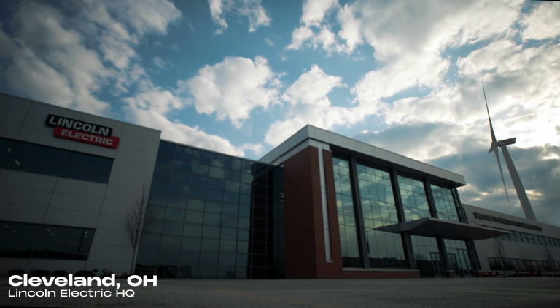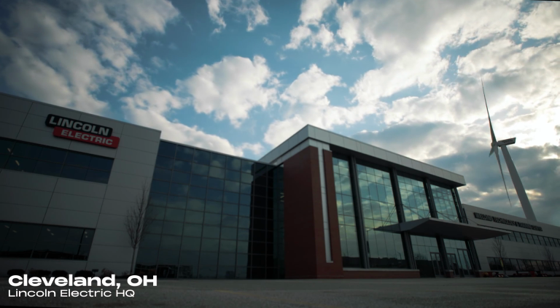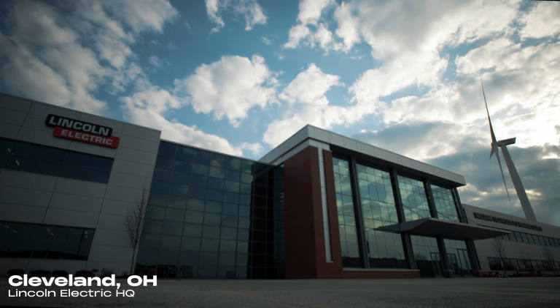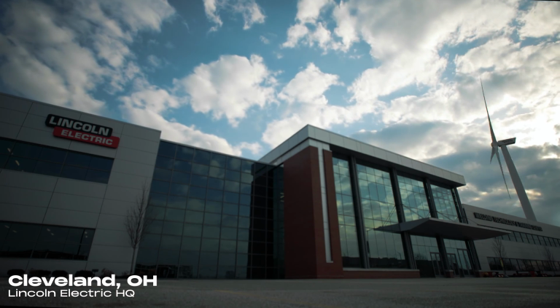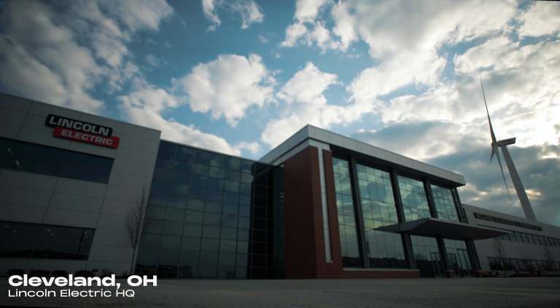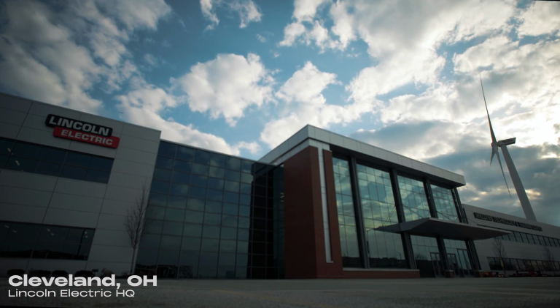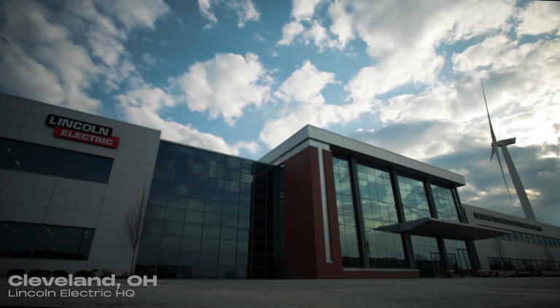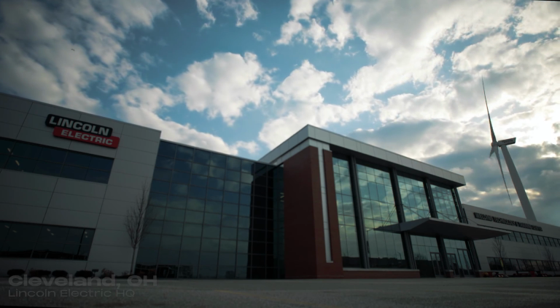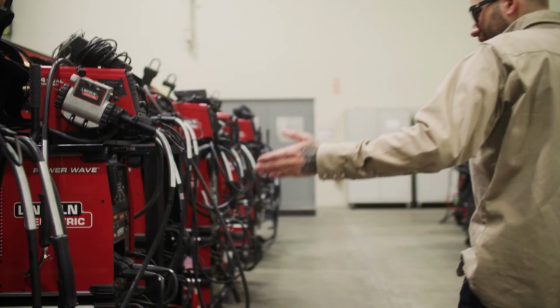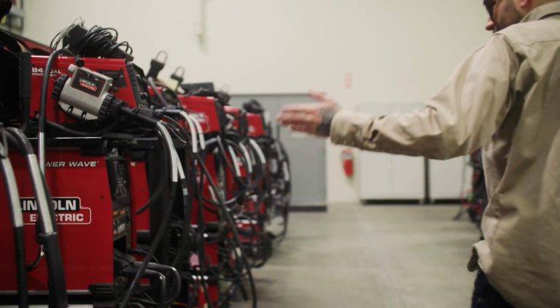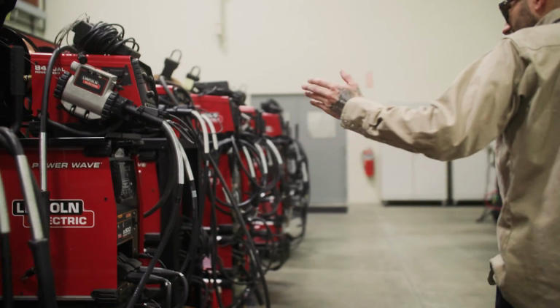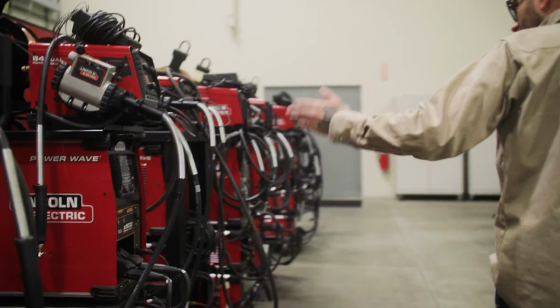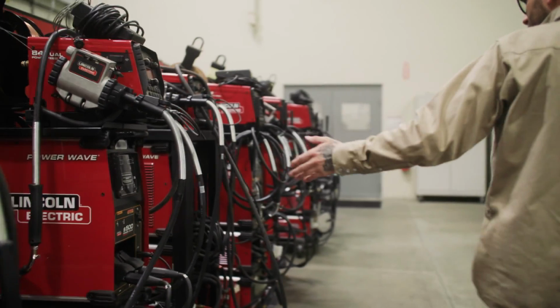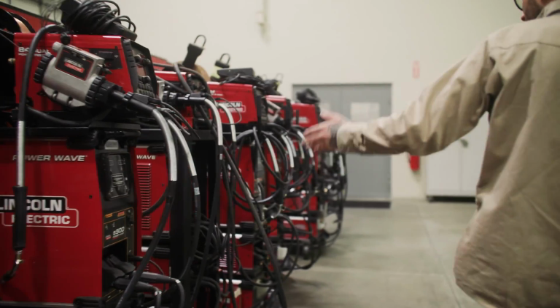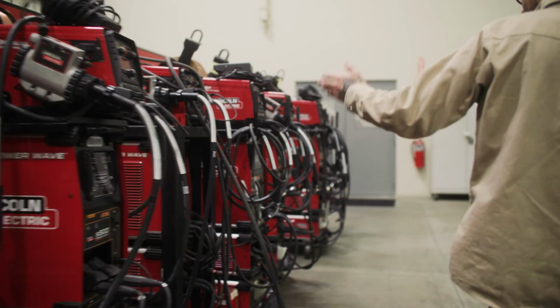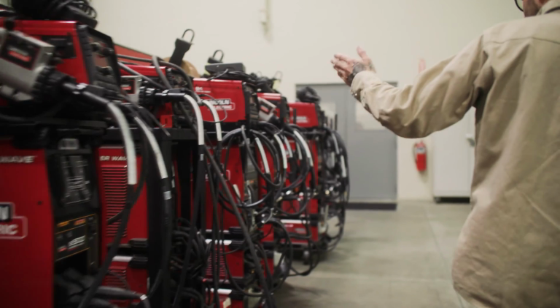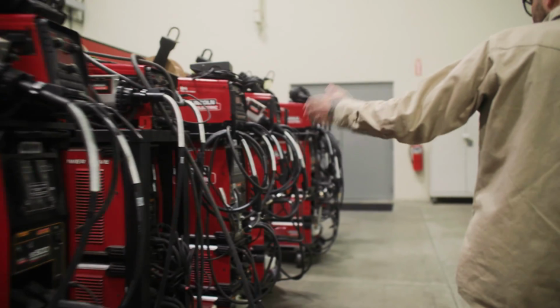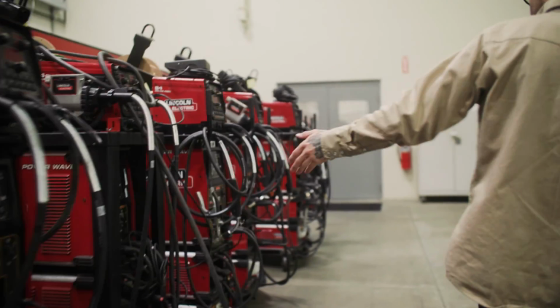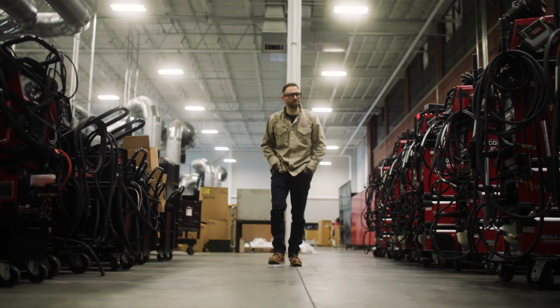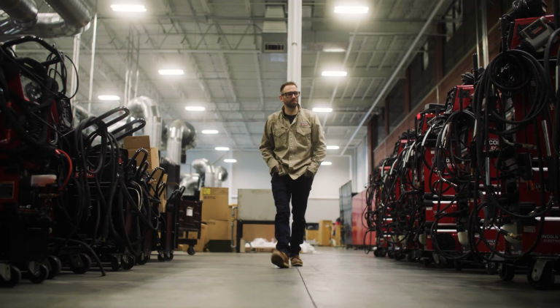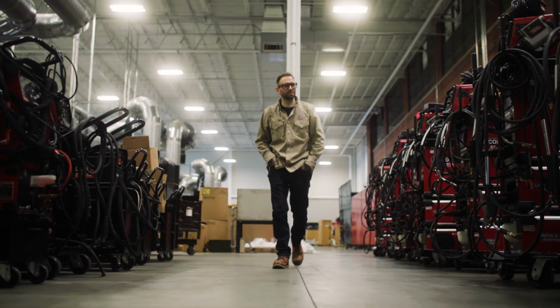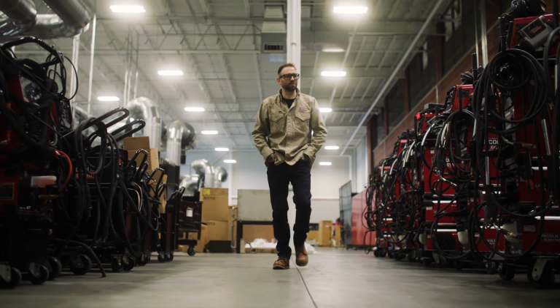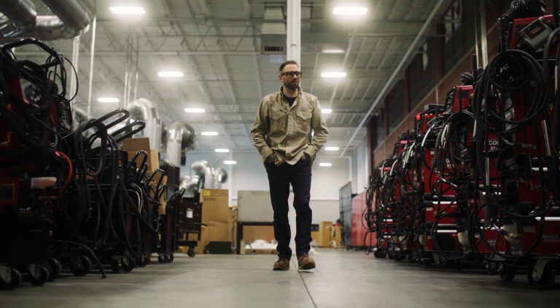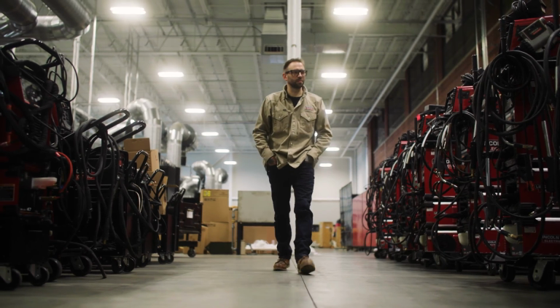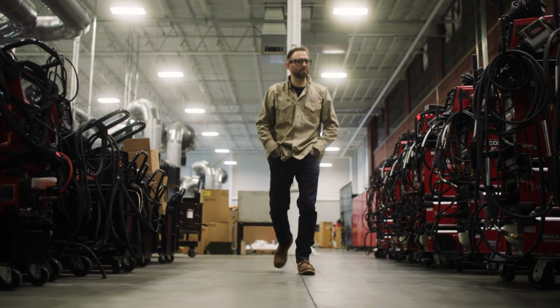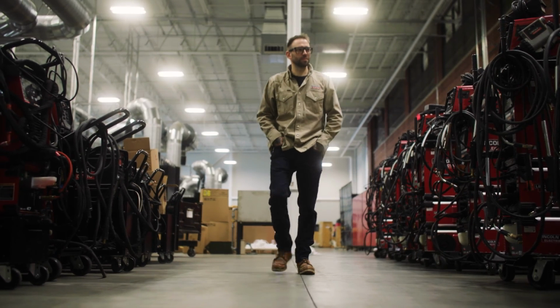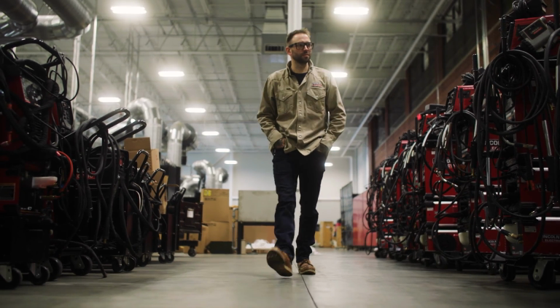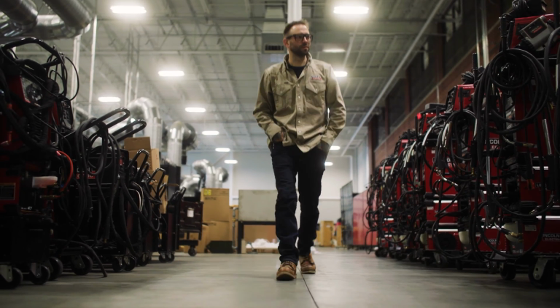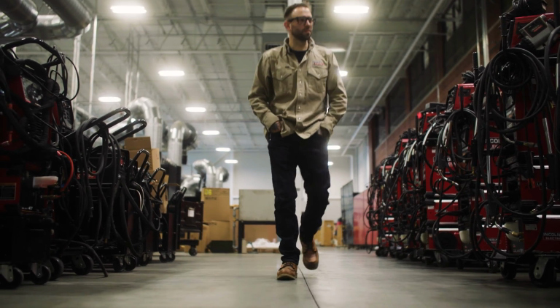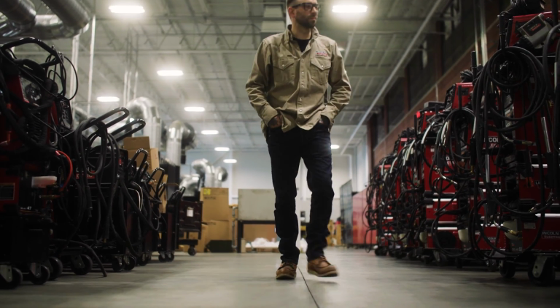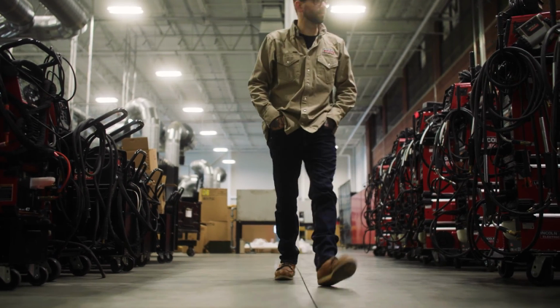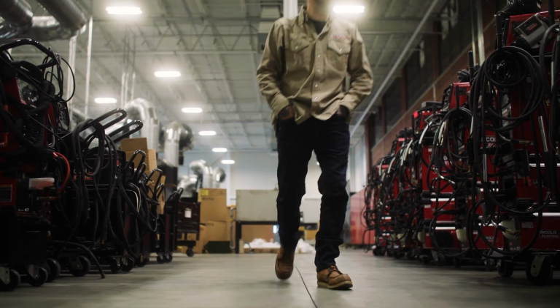The people behind the PowerWave also have that same level of curiosity.